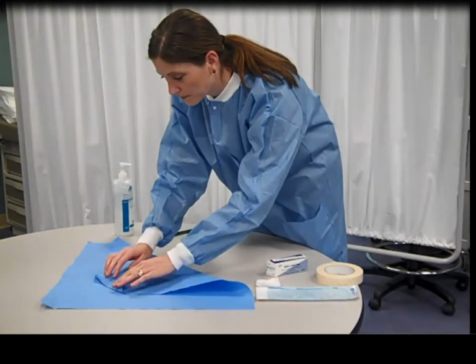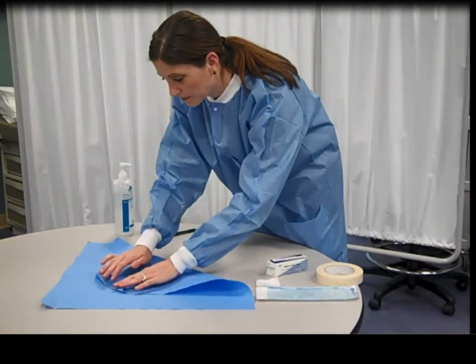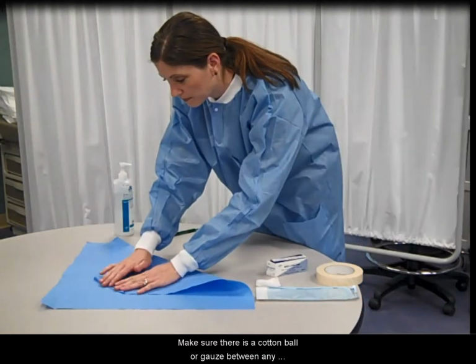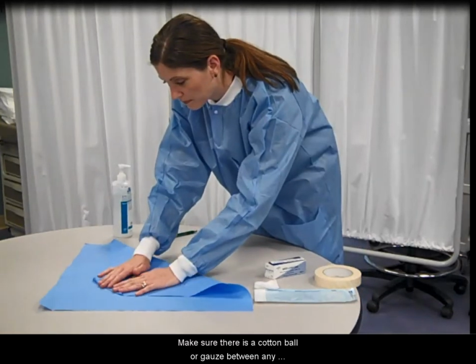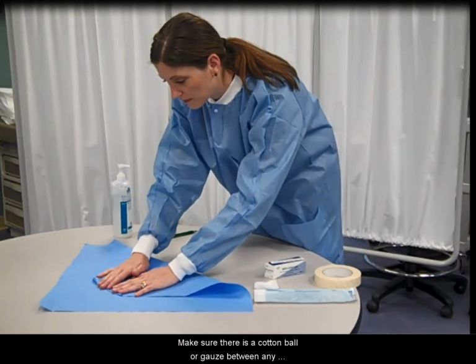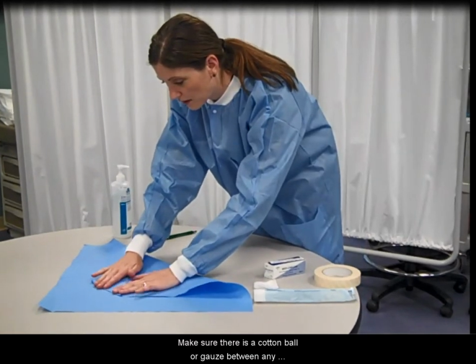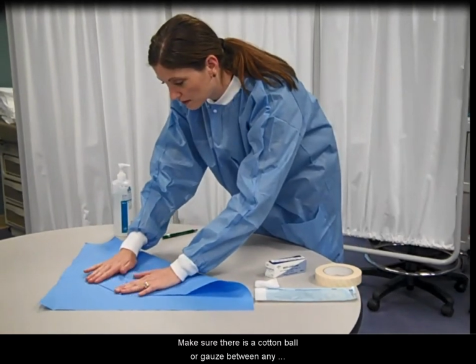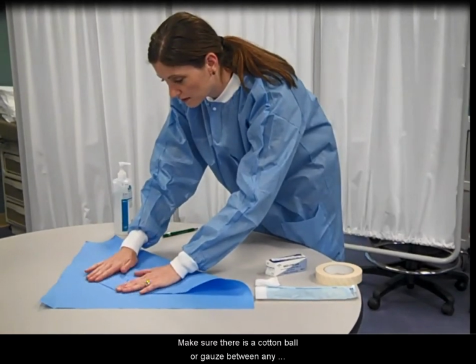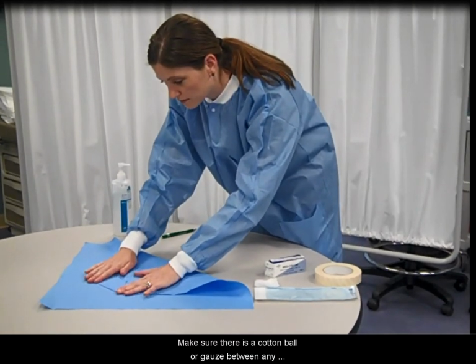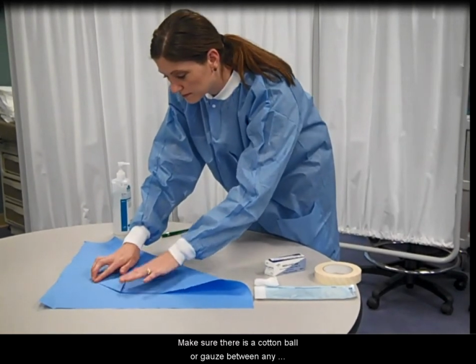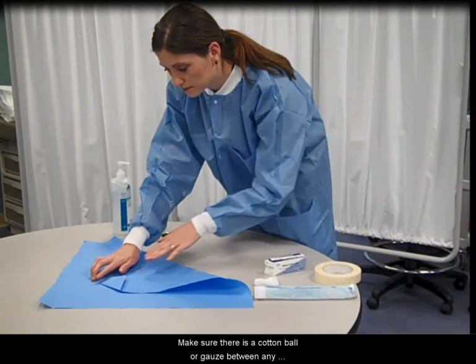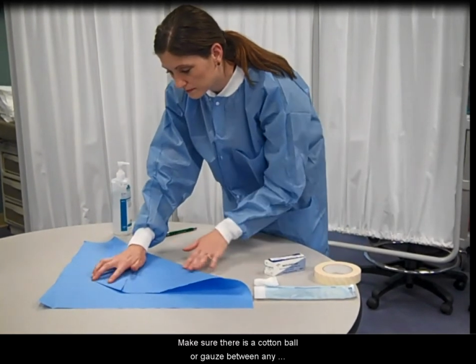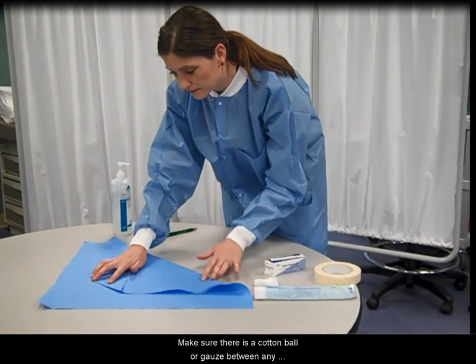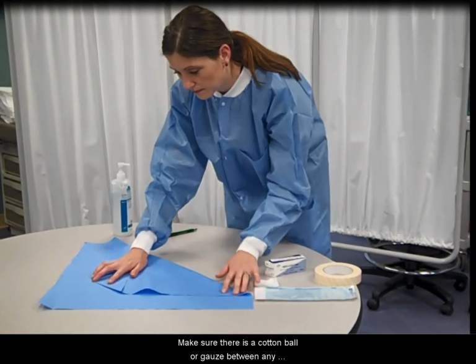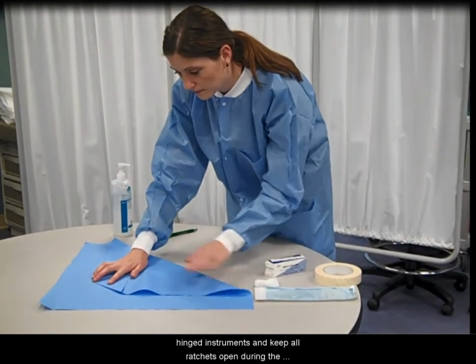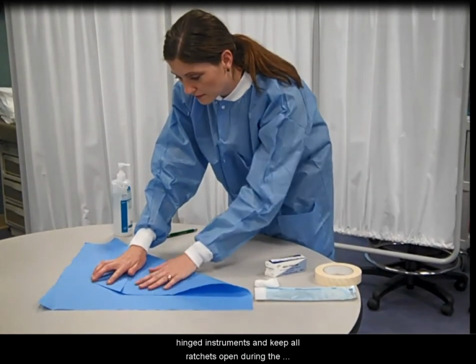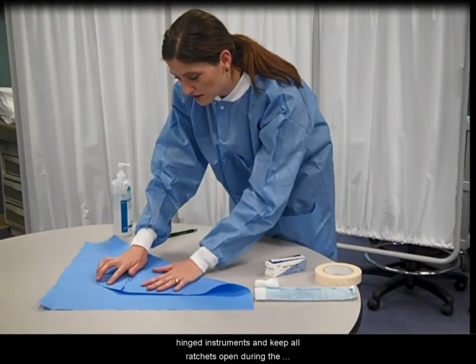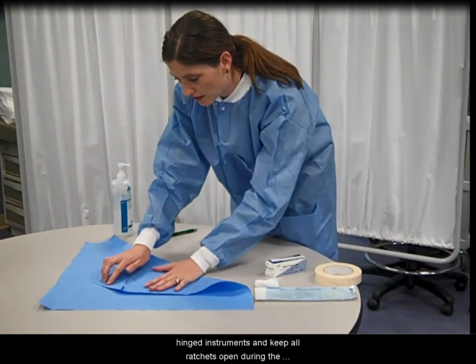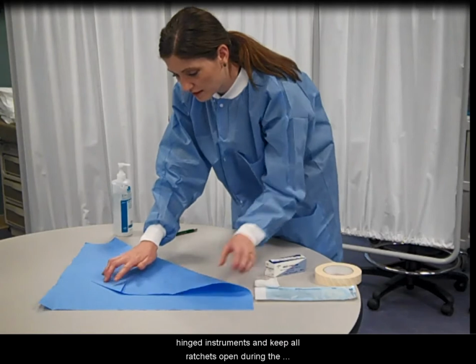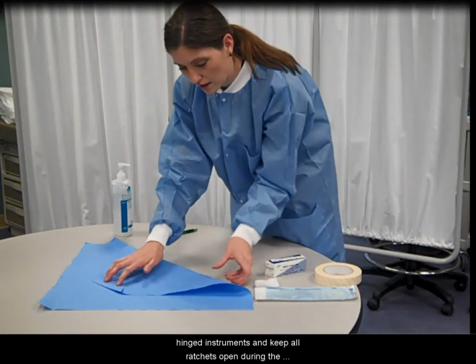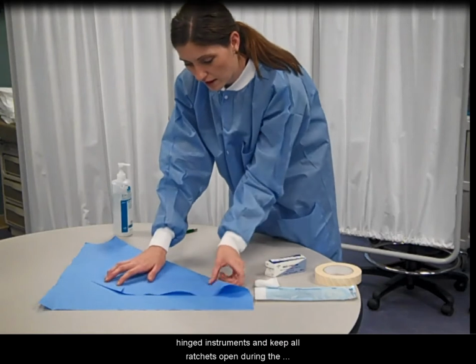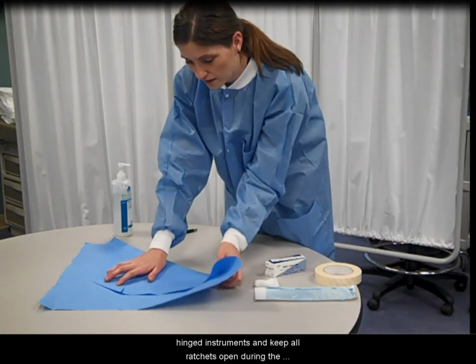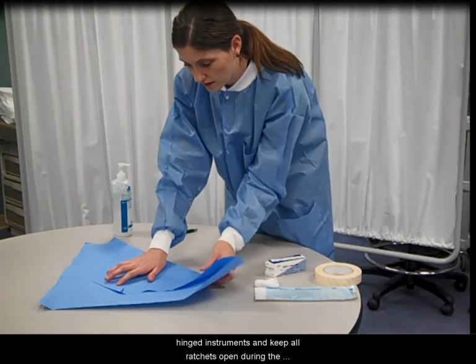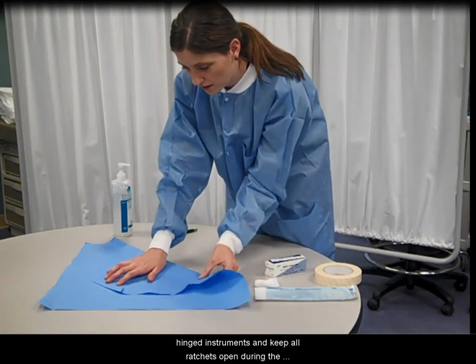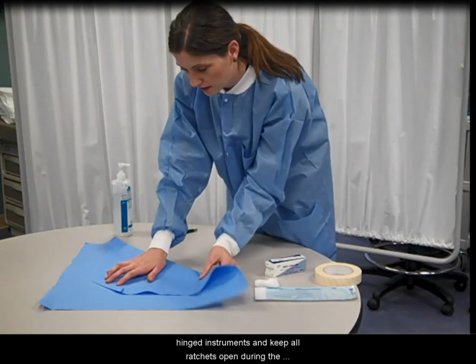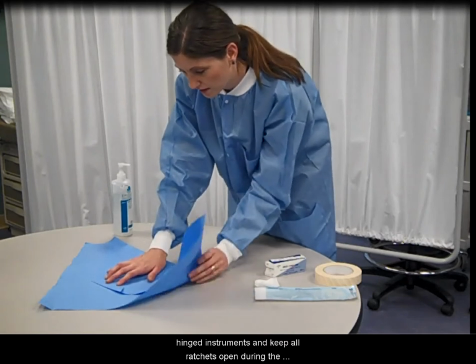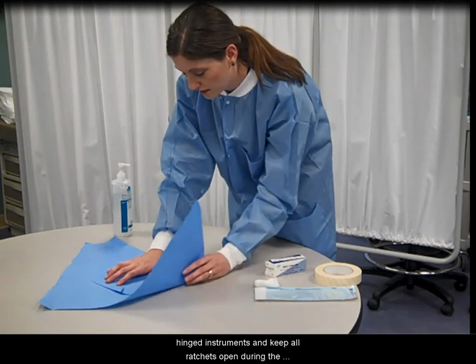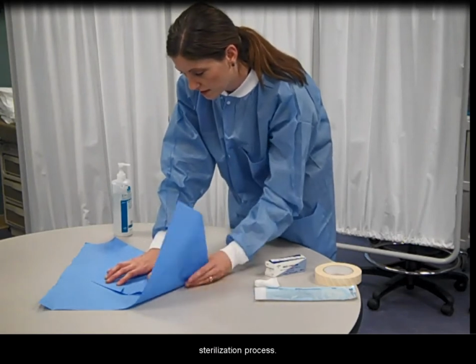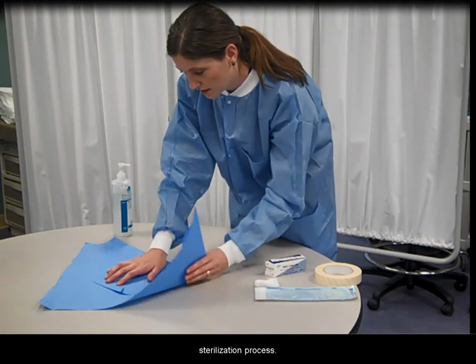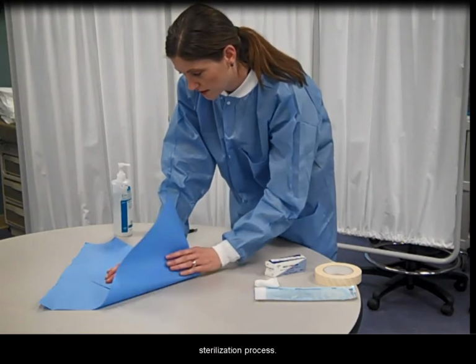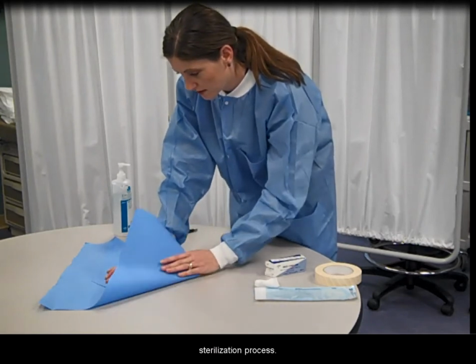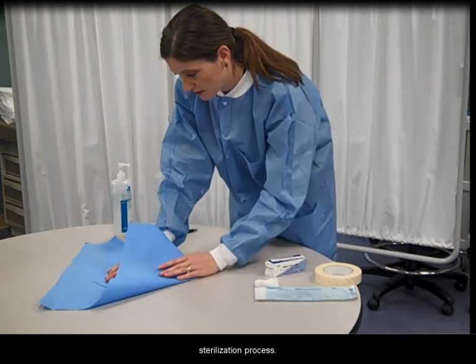Make sure there is a cotton ball or gauze between any hinged instruments, and keep all ratchets open during the sterilization process.